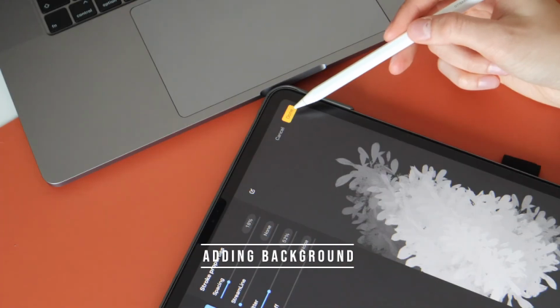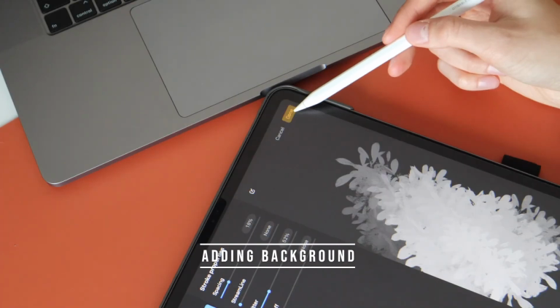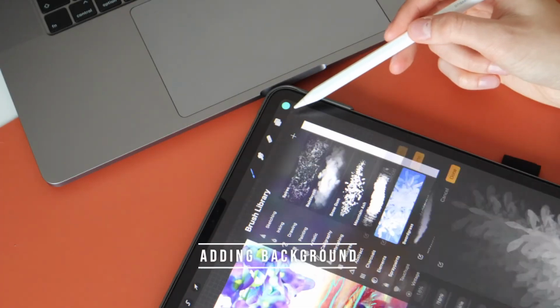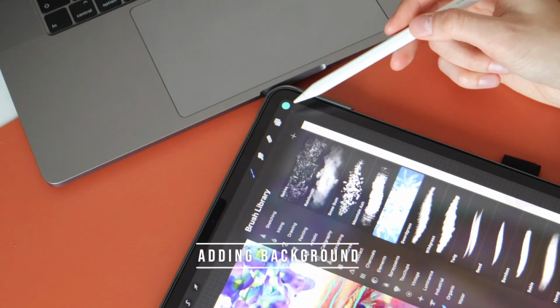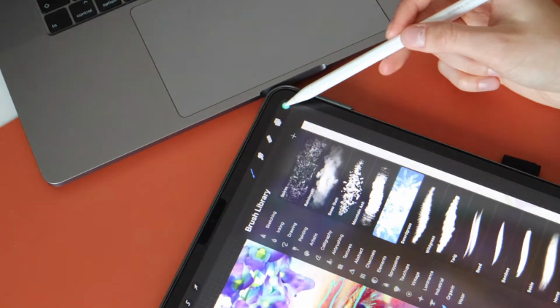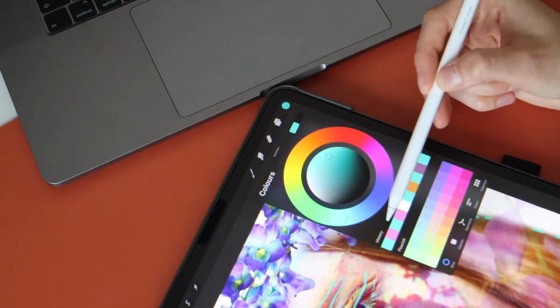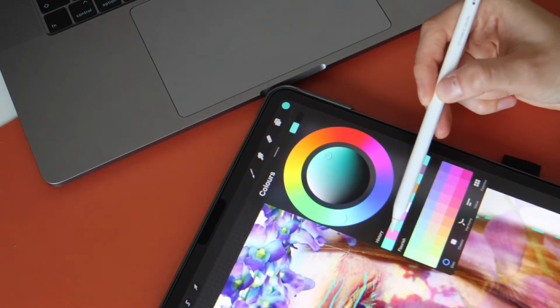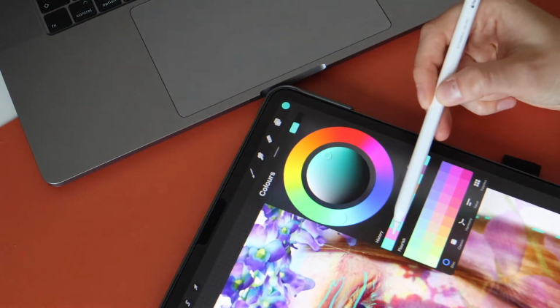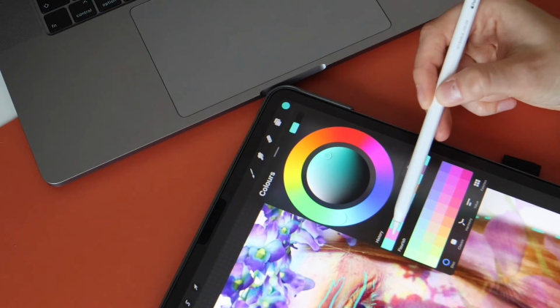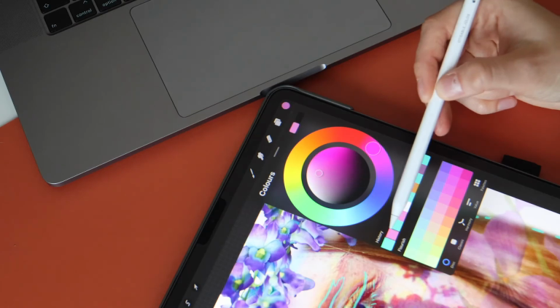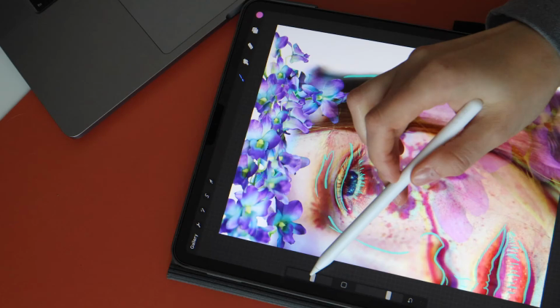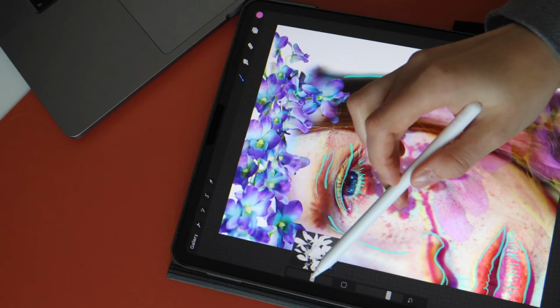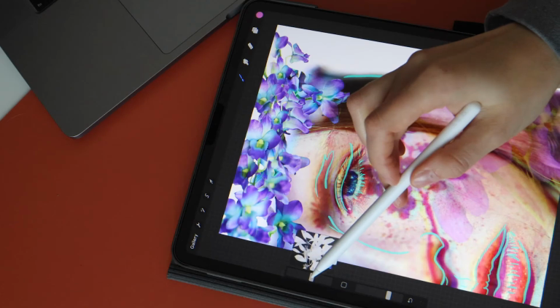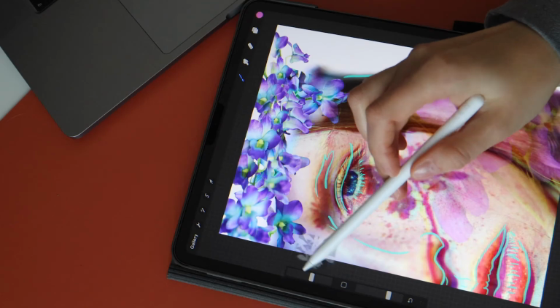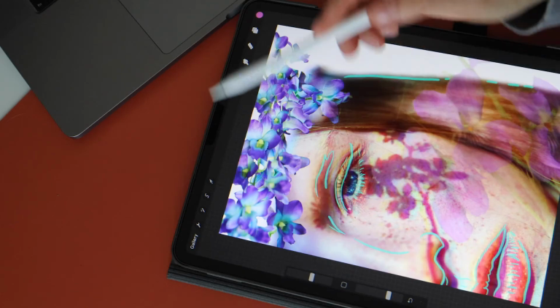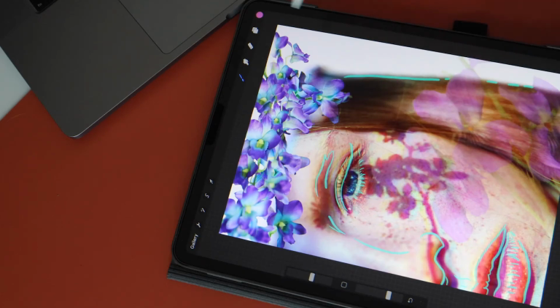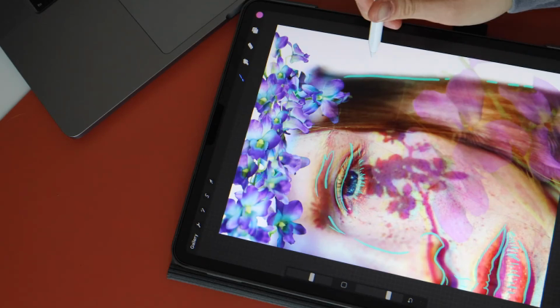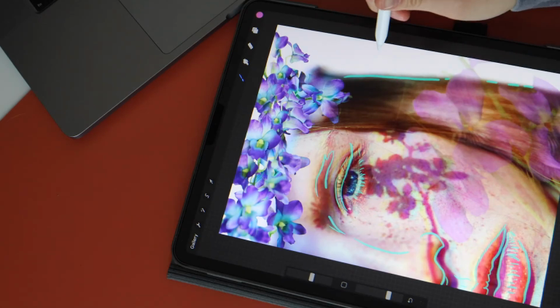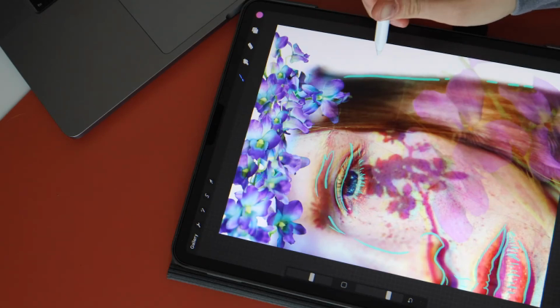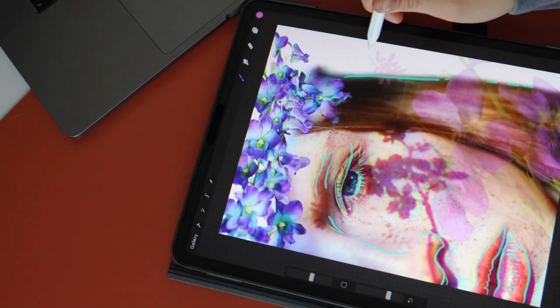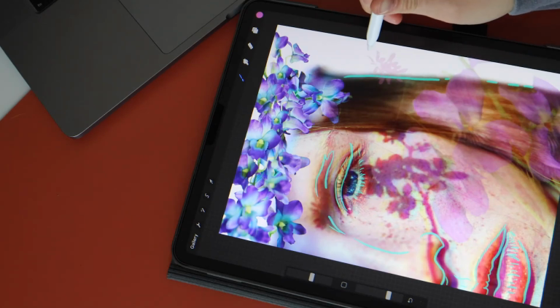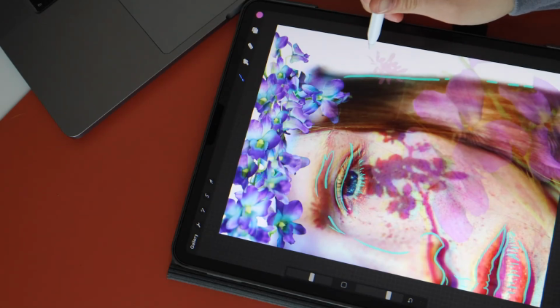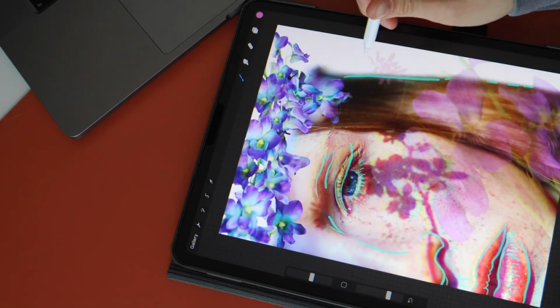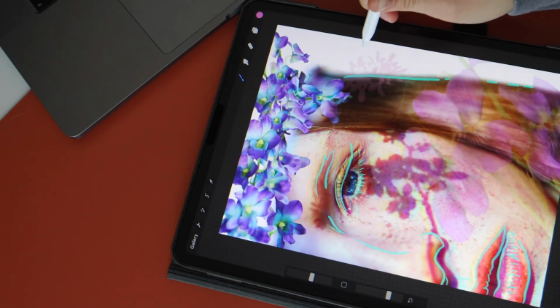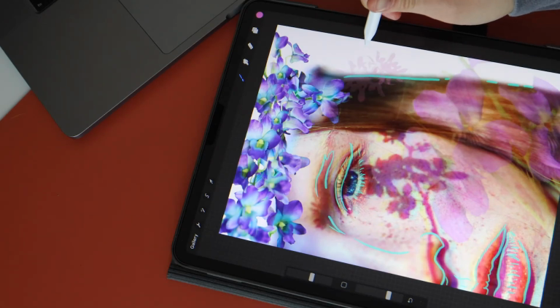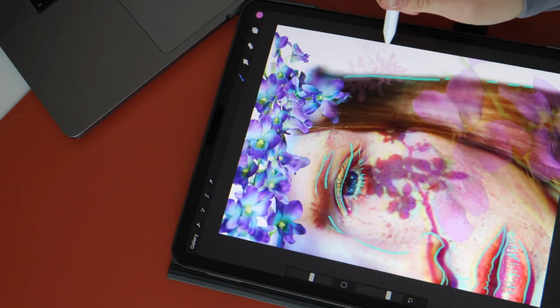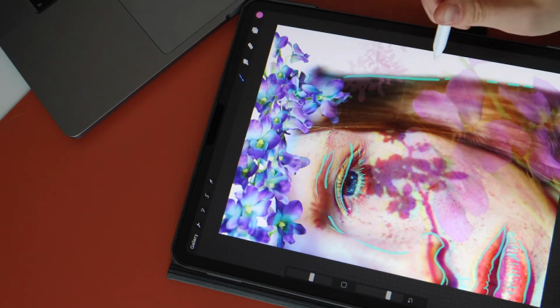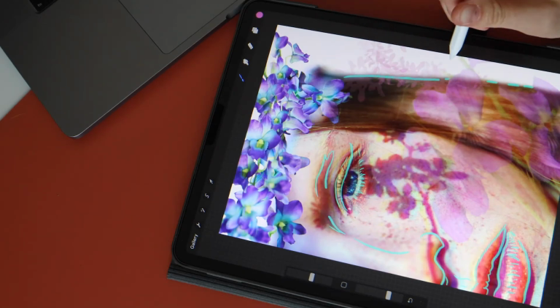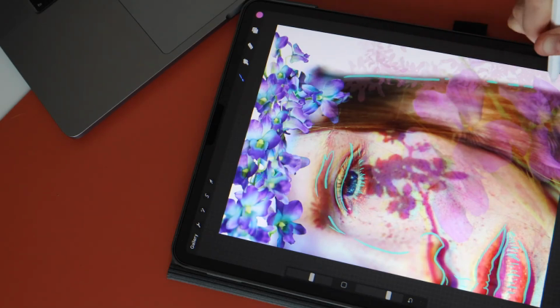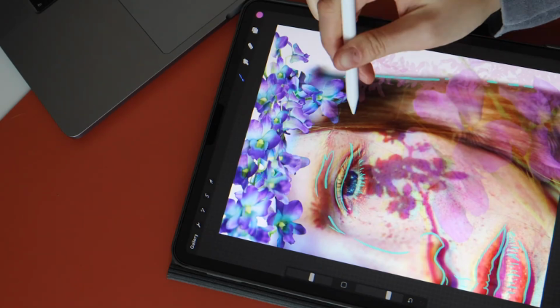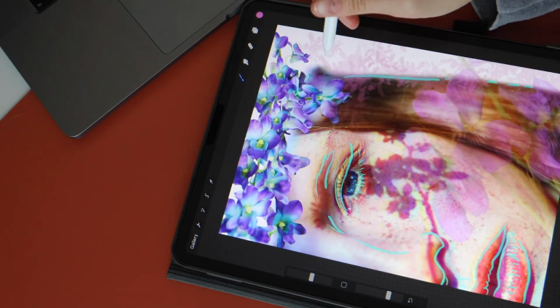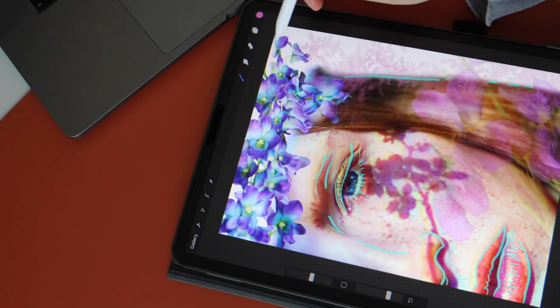For the background, the pen settings have a lot of options. For this, I chose the organic nature background.